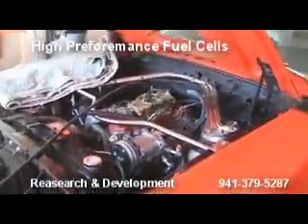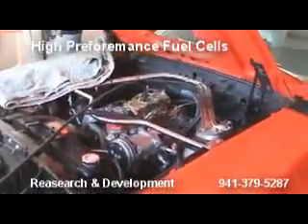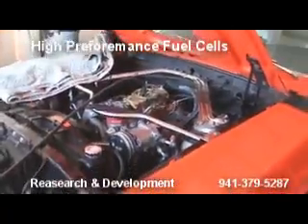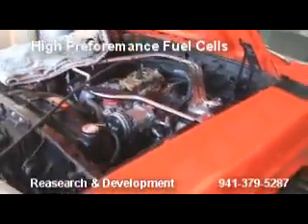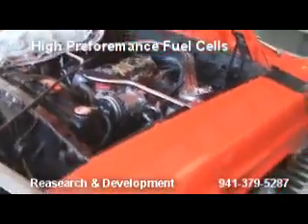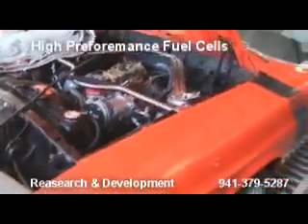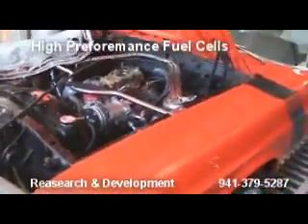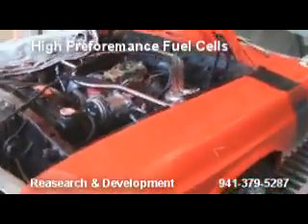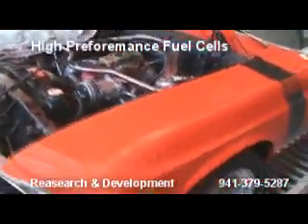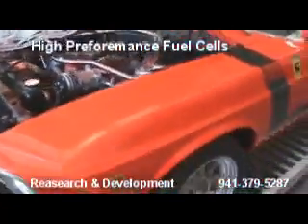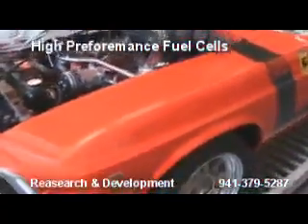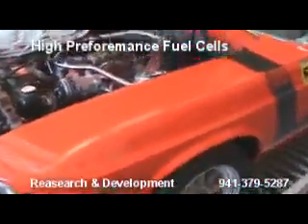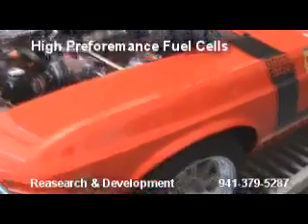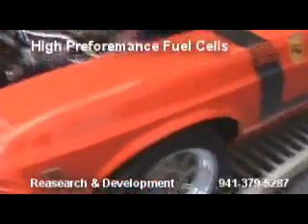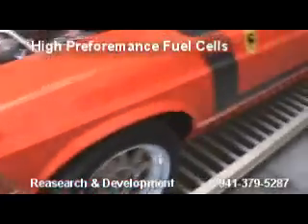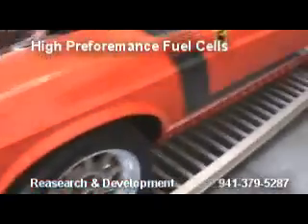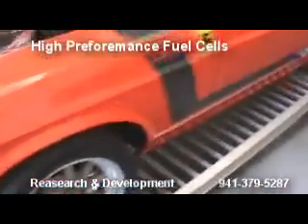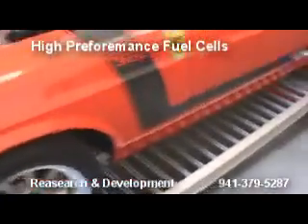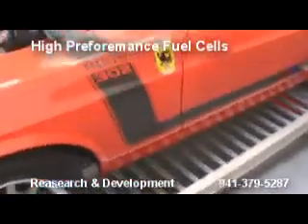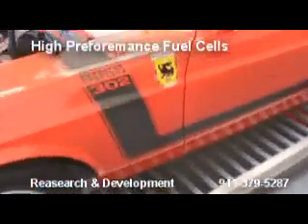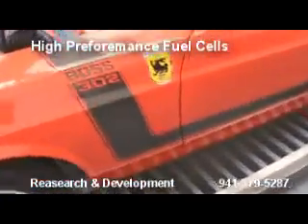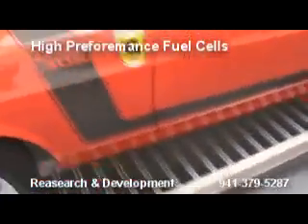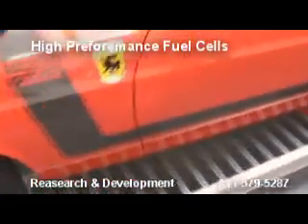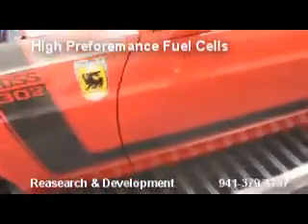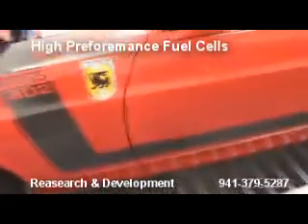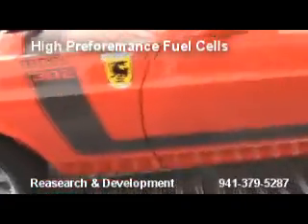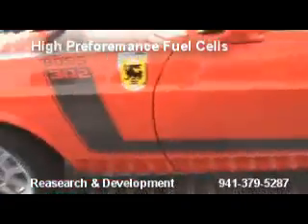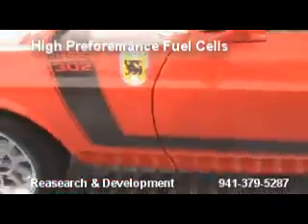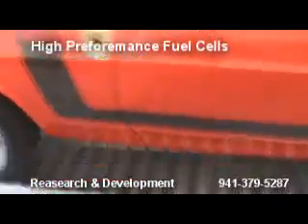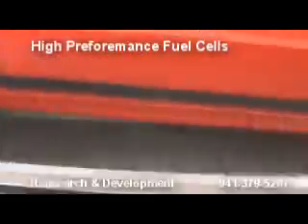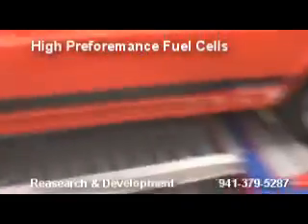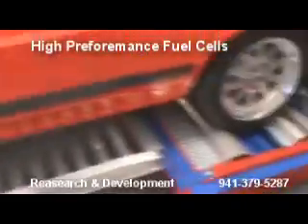It's Saturday morning. What we got set up here on the Dyno is a 1970 302 Boss.